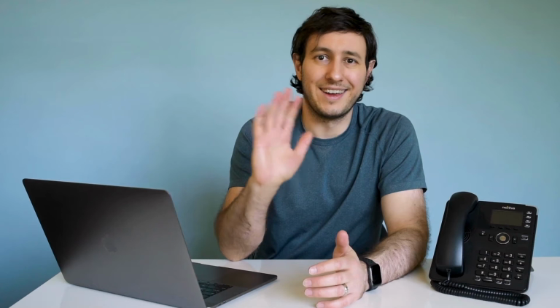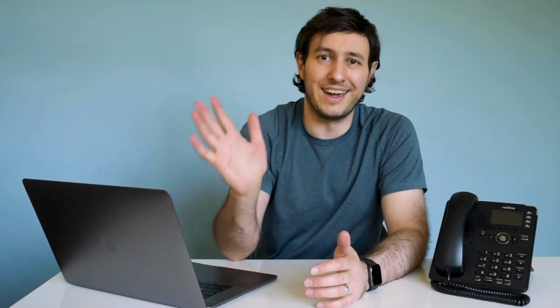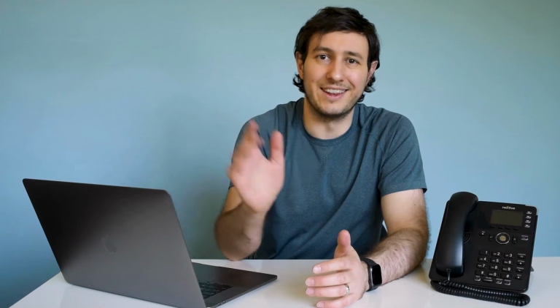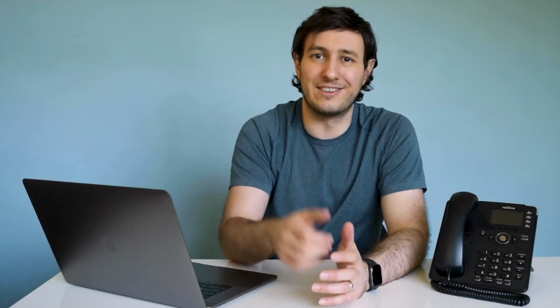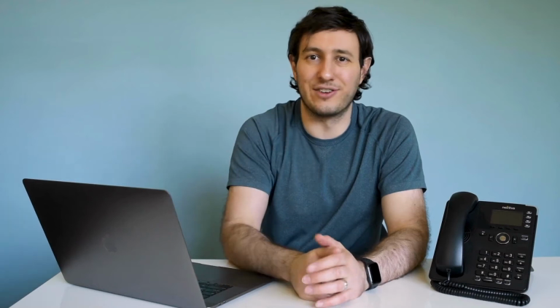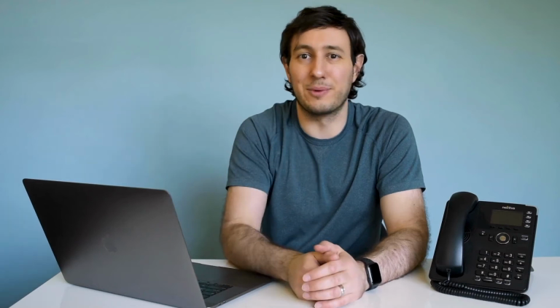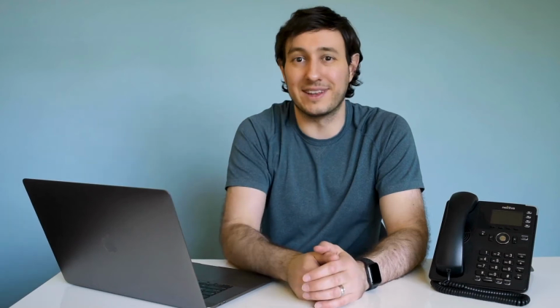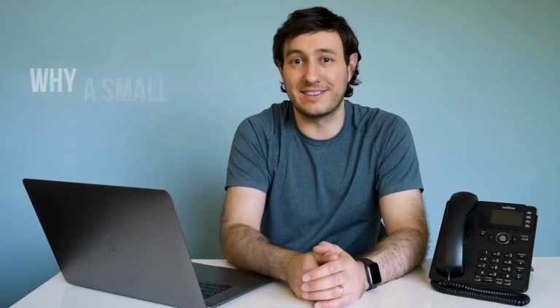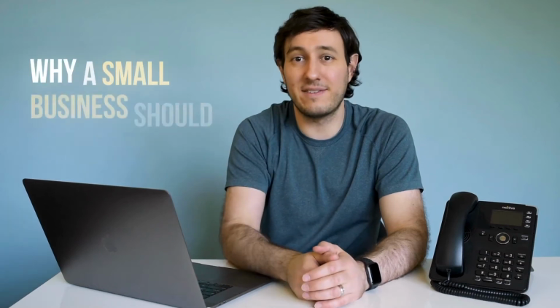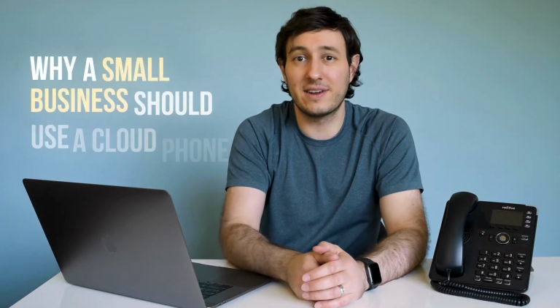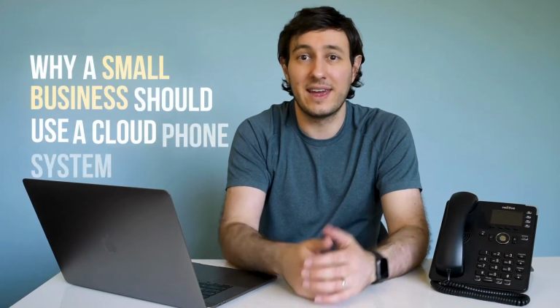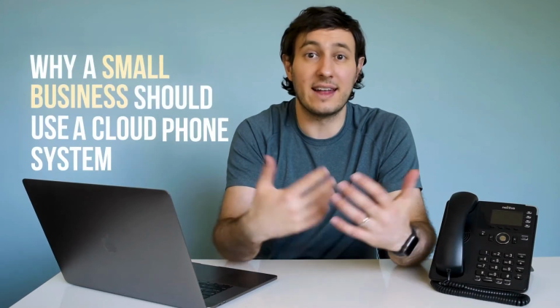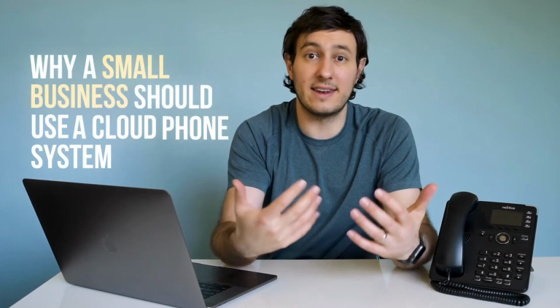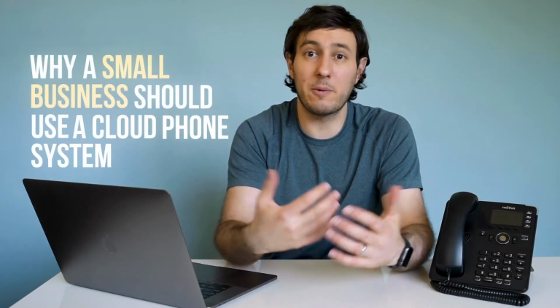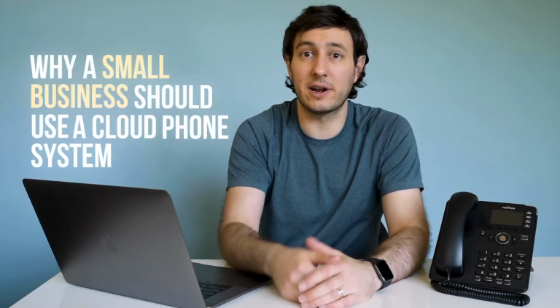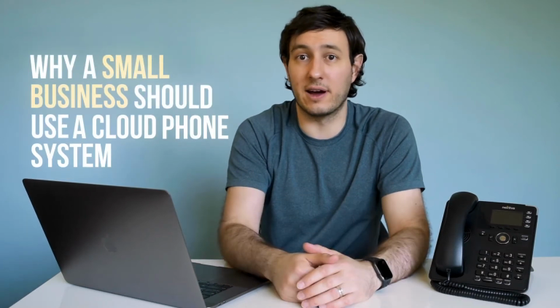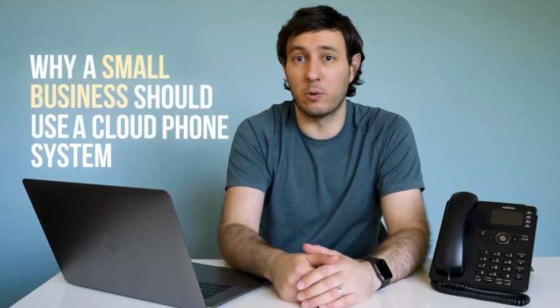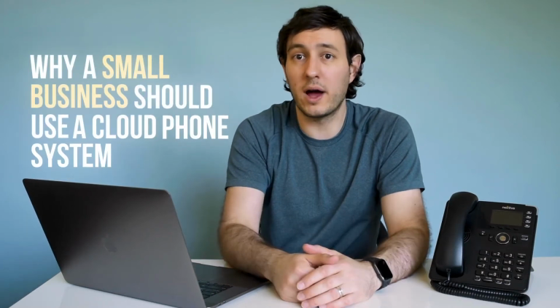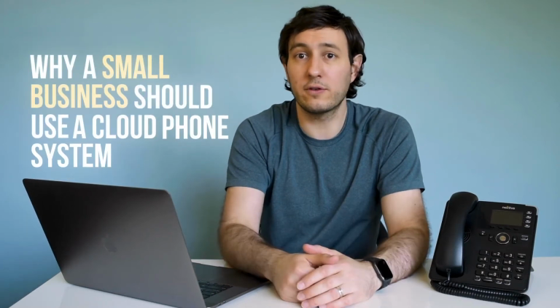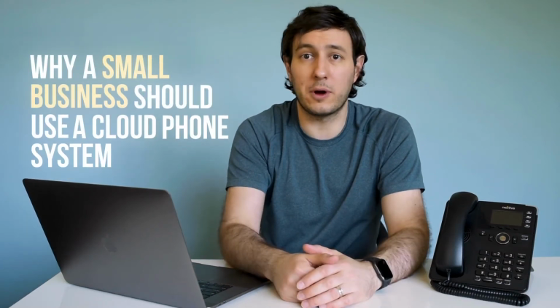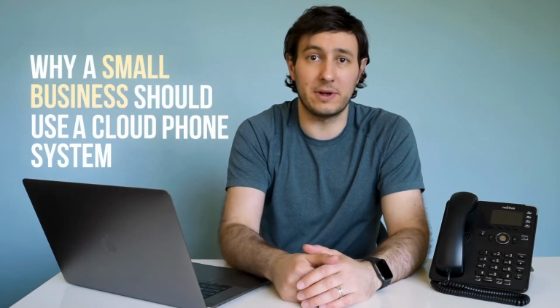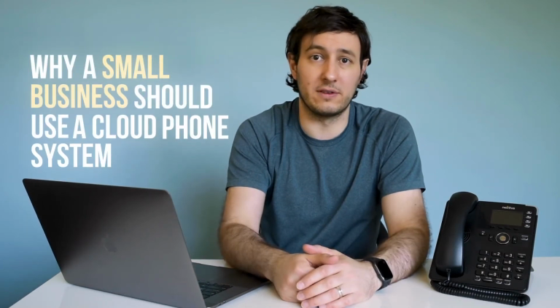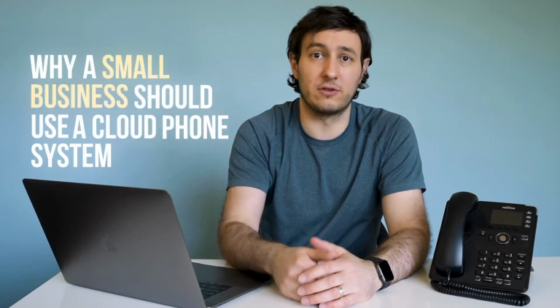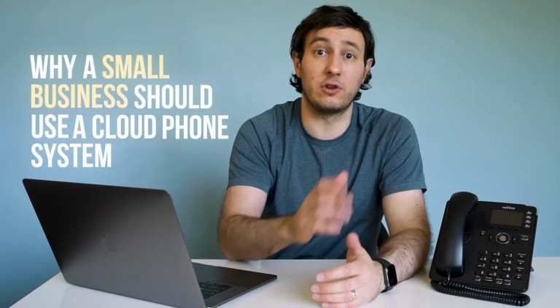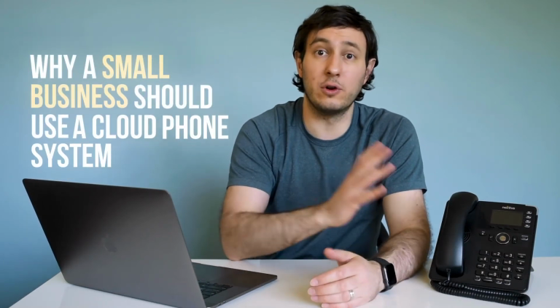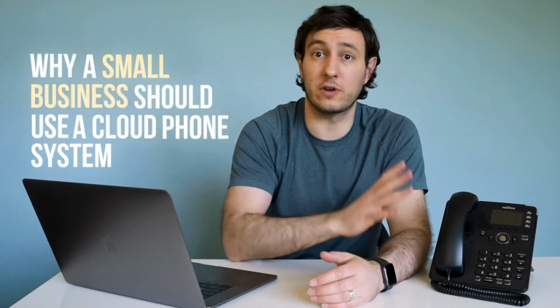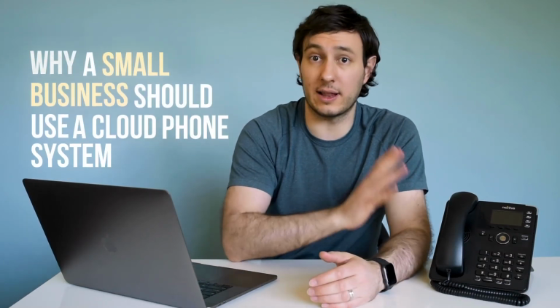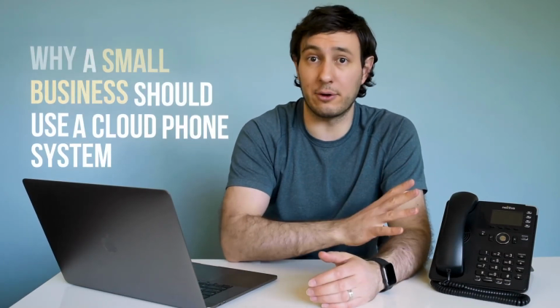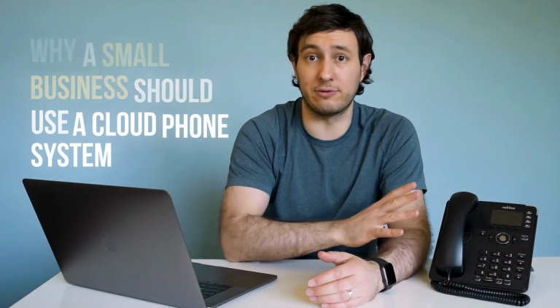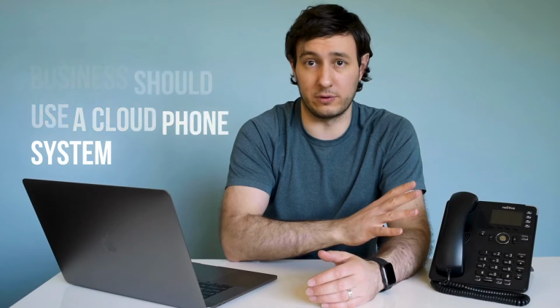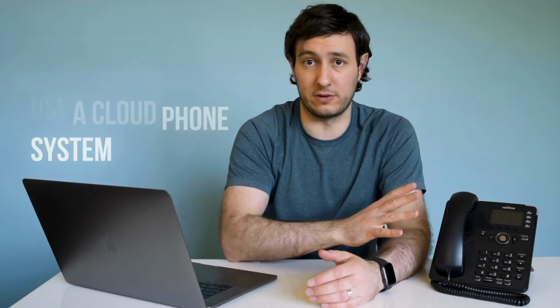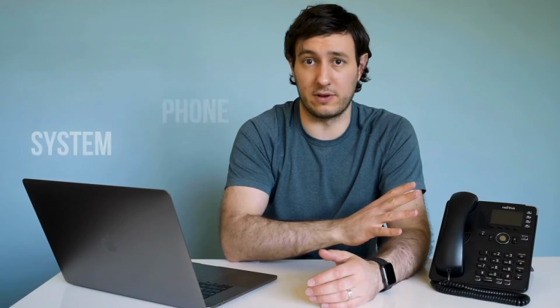Hey, this is Tony with Nextiva, and today we're going to cover why a small business should use a cloud phone system.